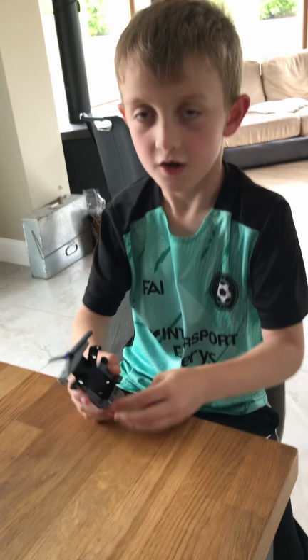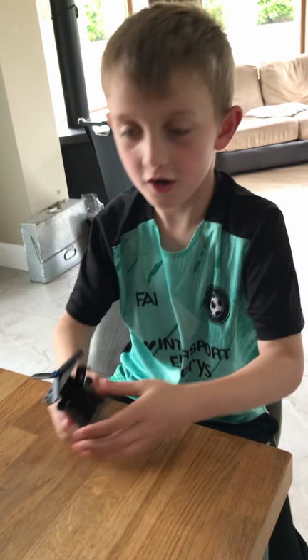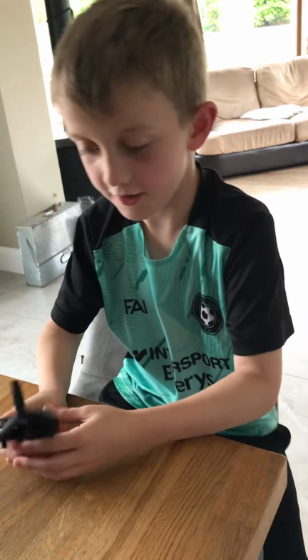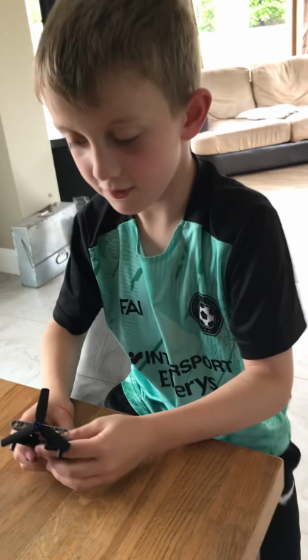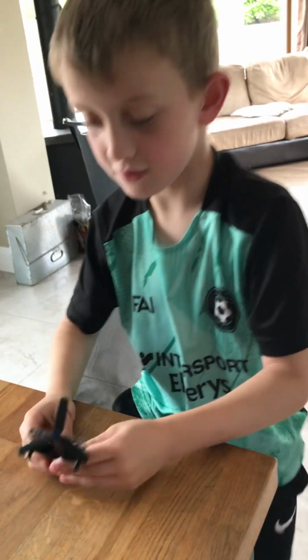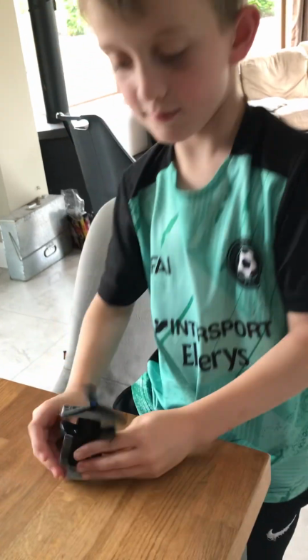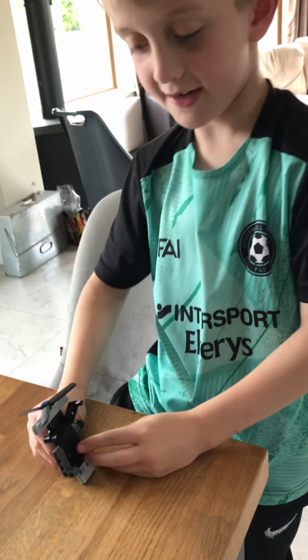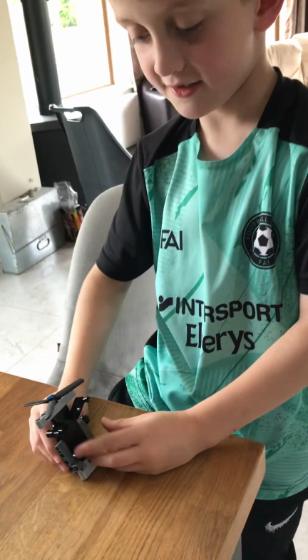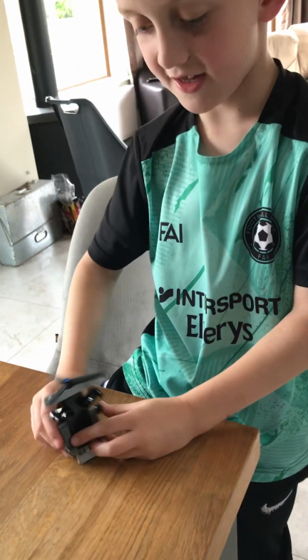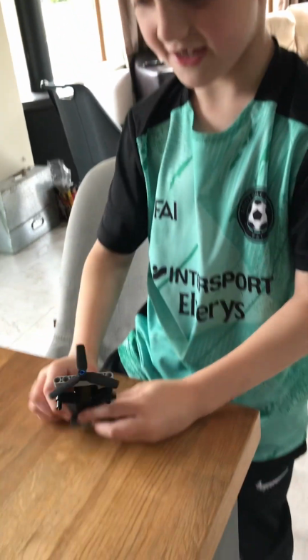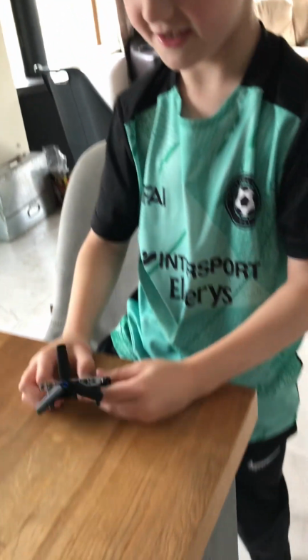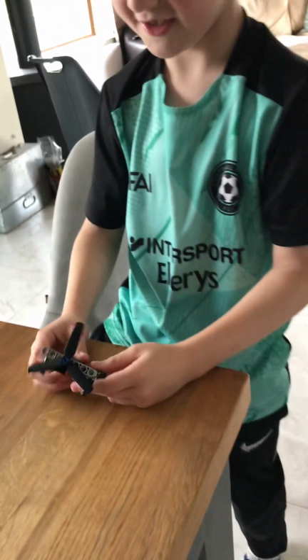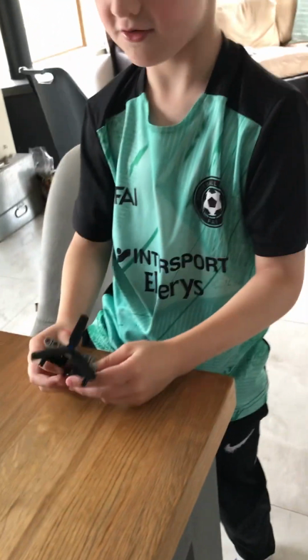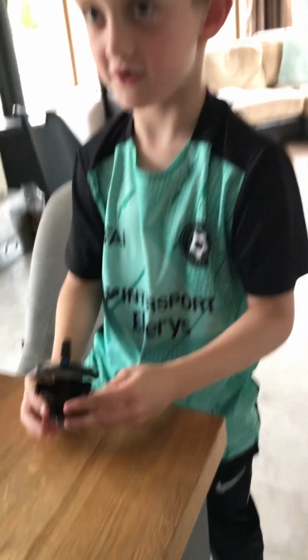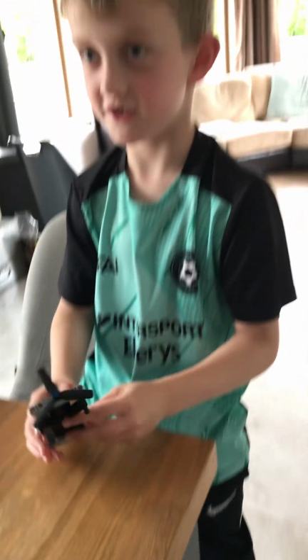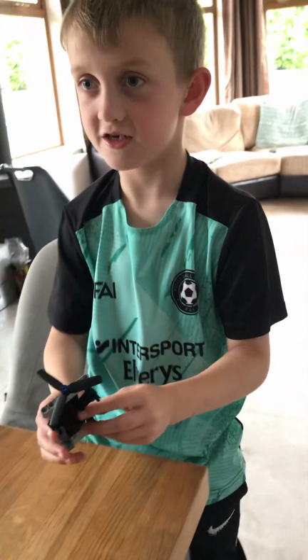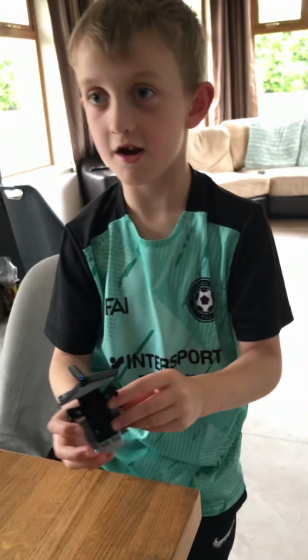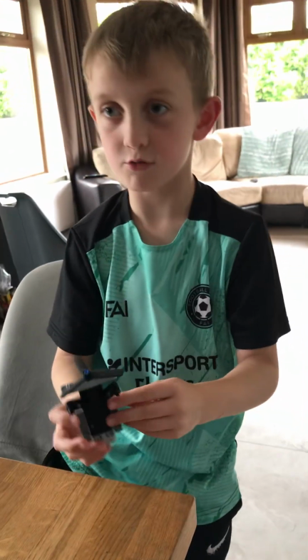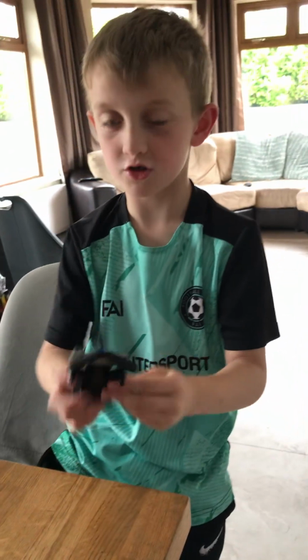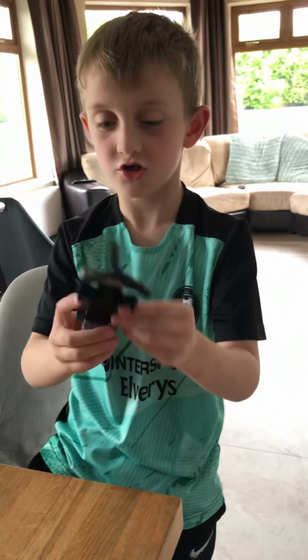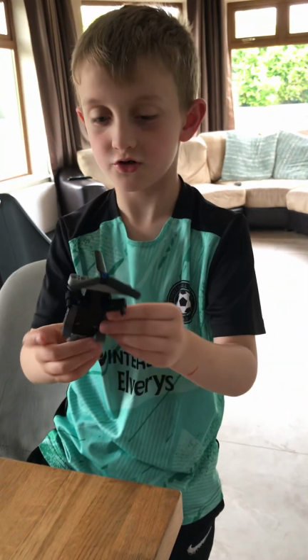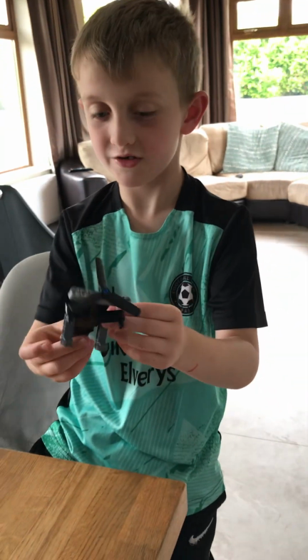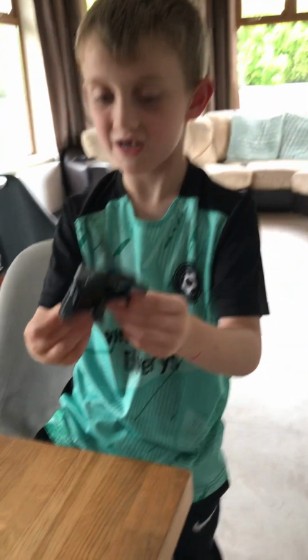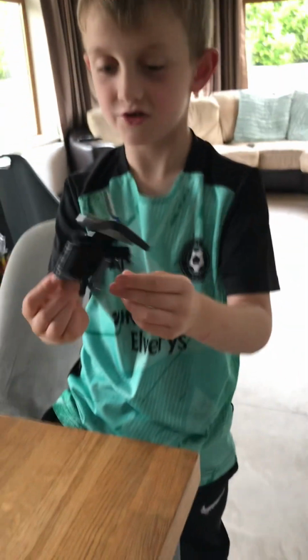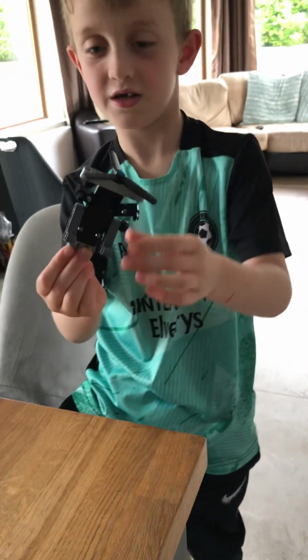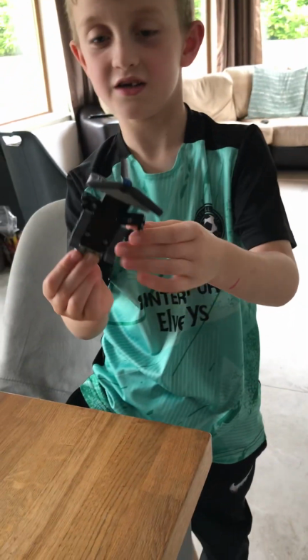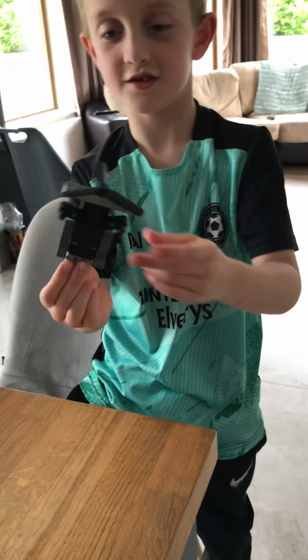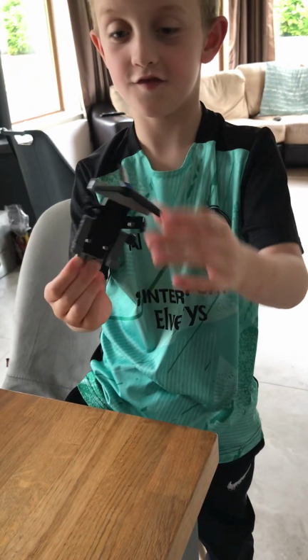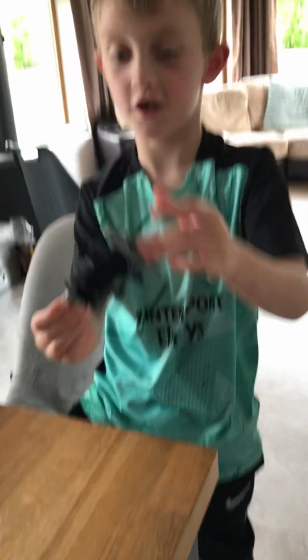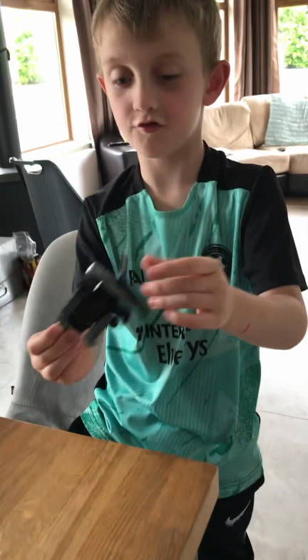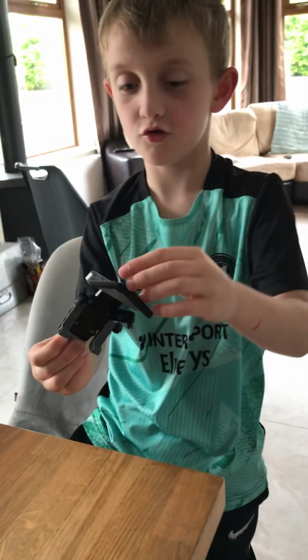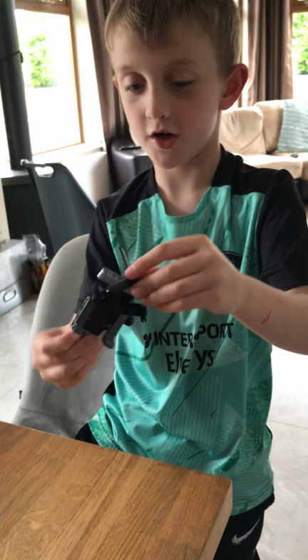Hi and welcome back to the SD Squad. Today I'm going to show you how to build this flying robot.